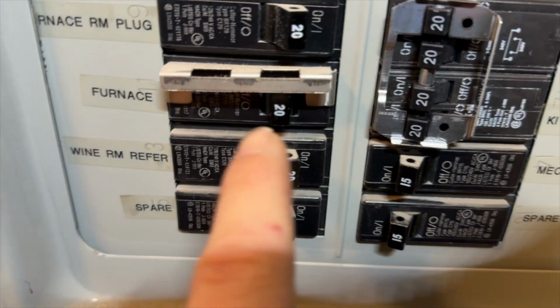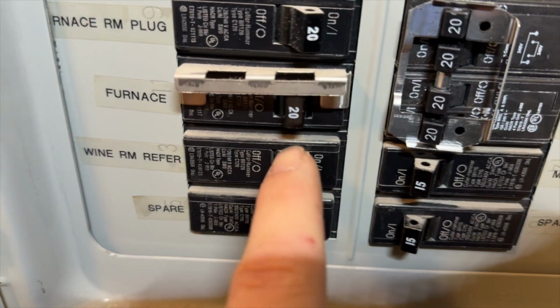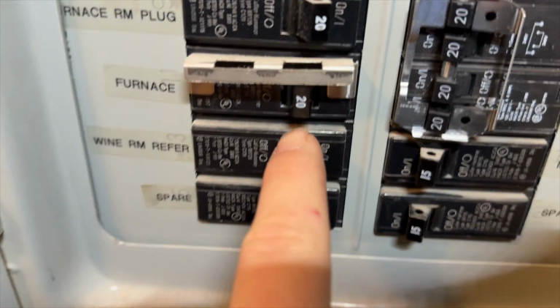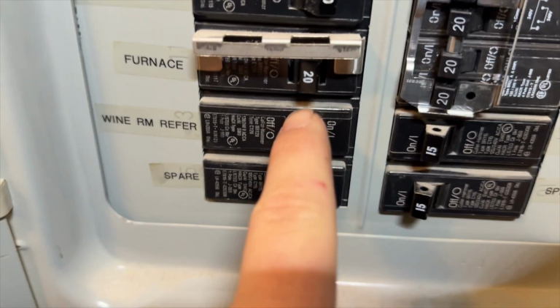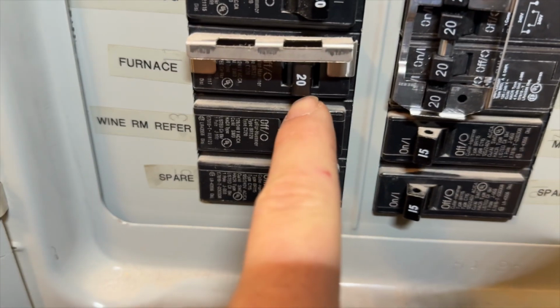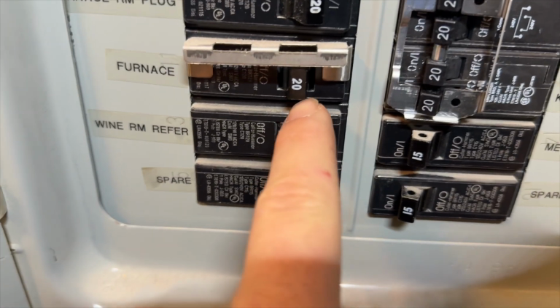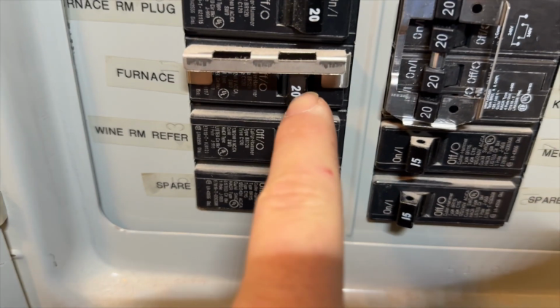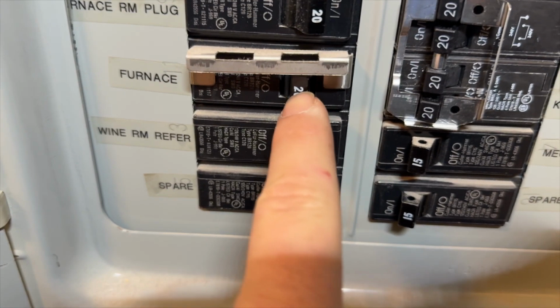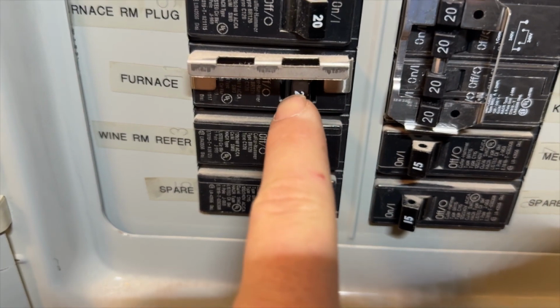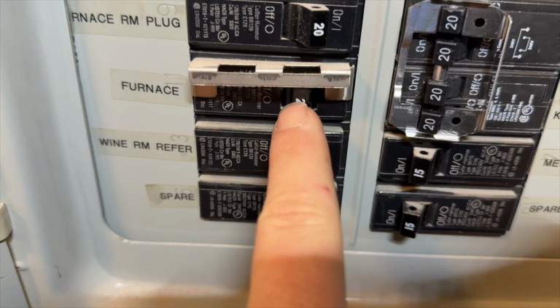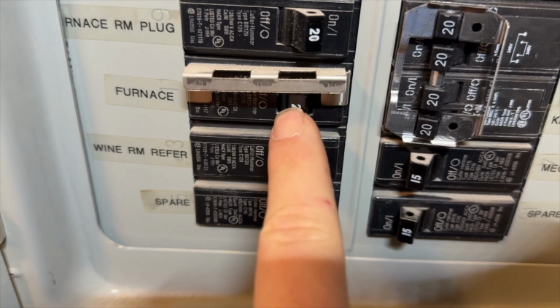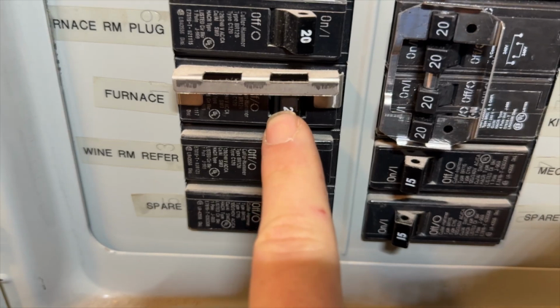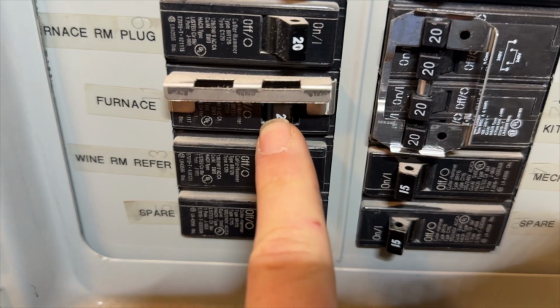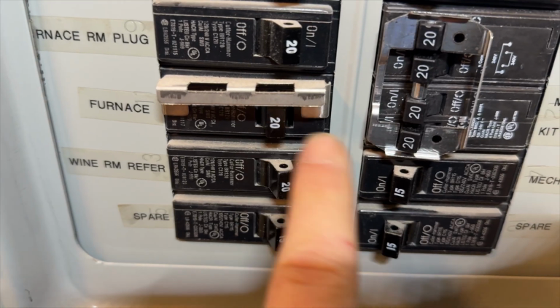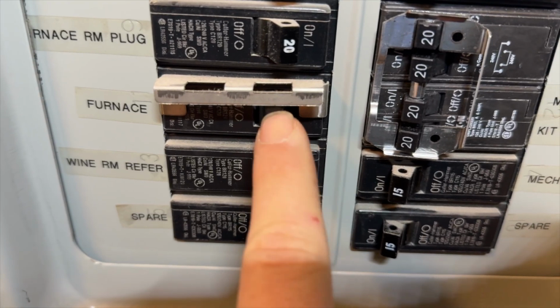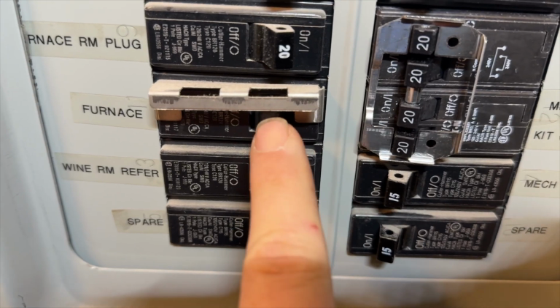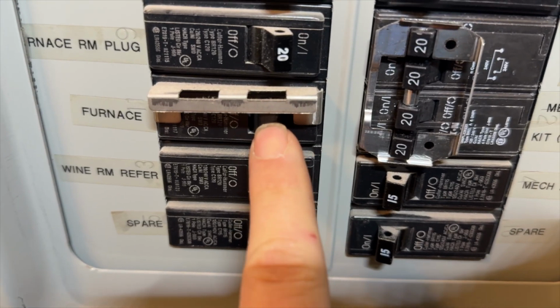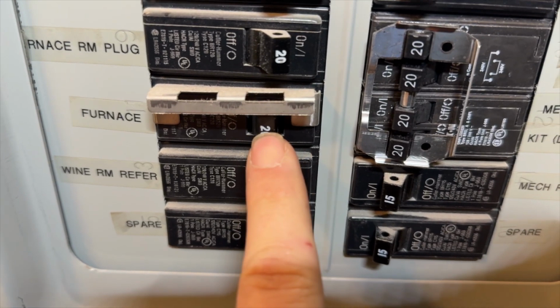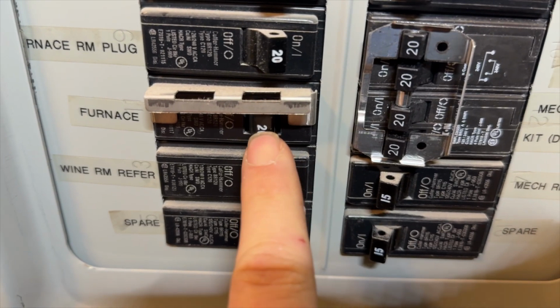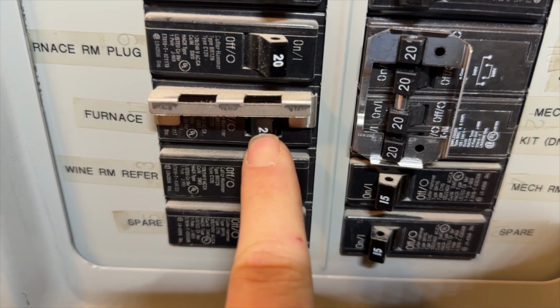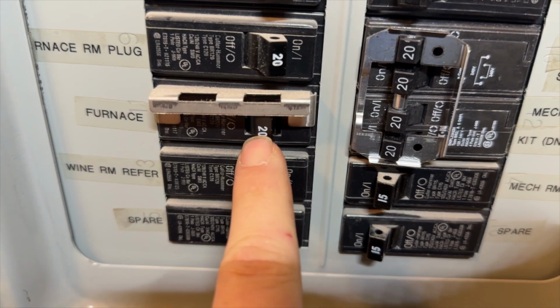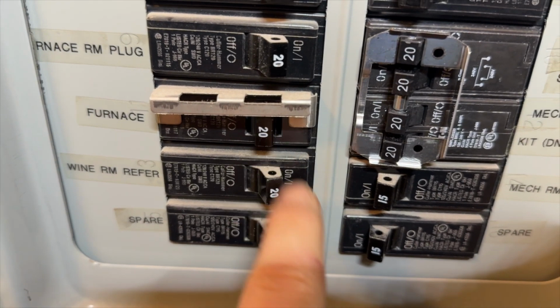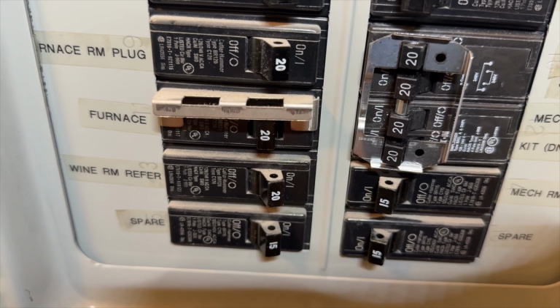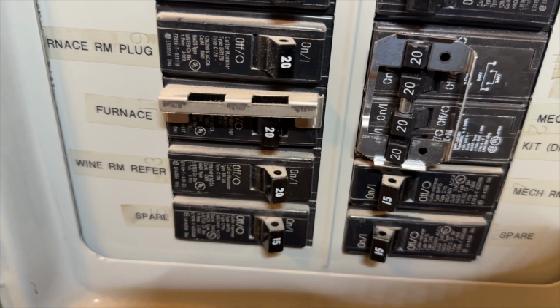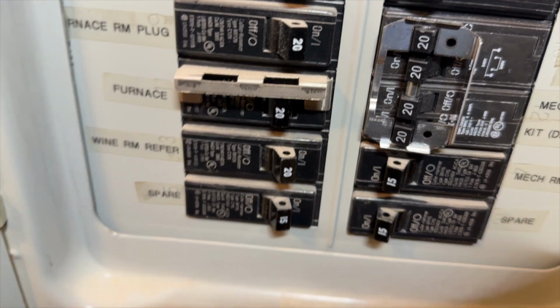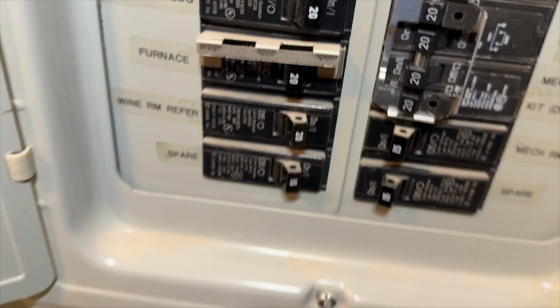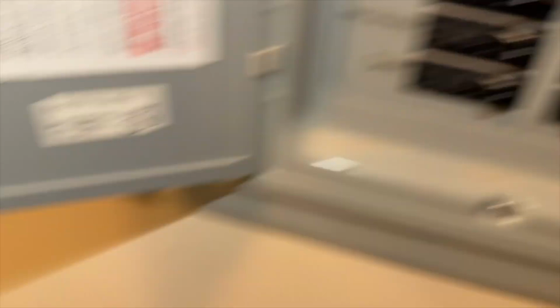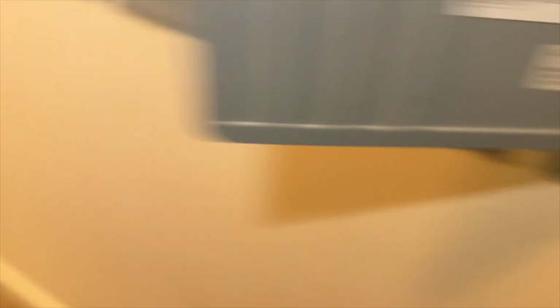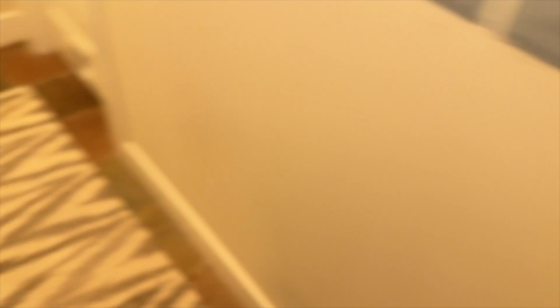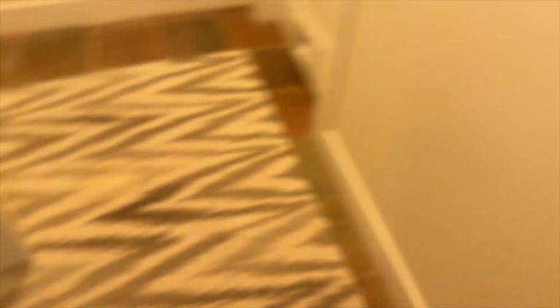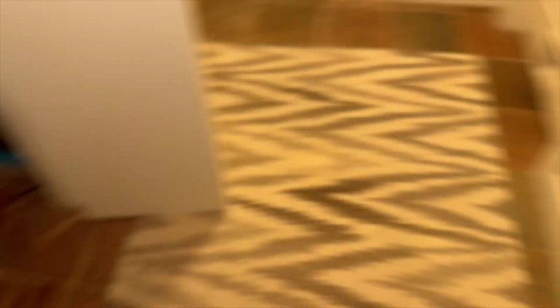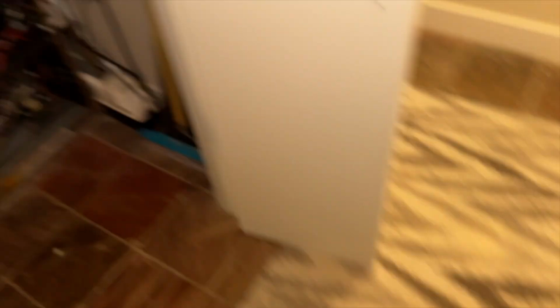Here's the breaker. Clearly it's in the tripped position, so we need to see what's going on with this thing.